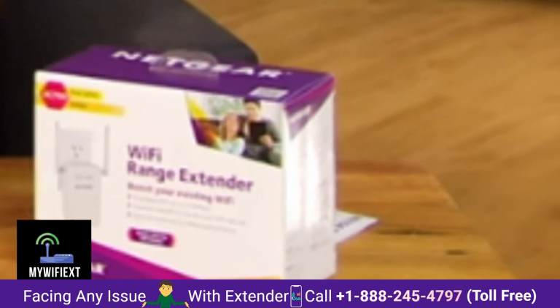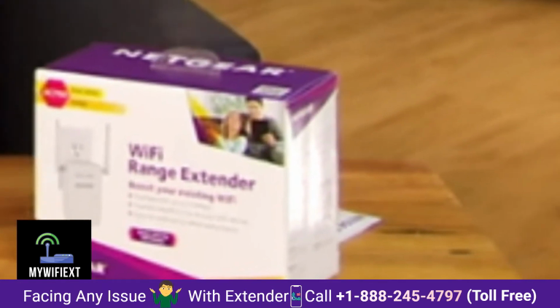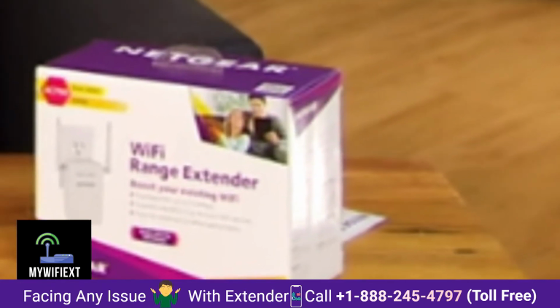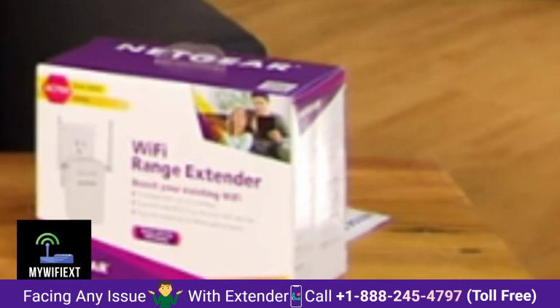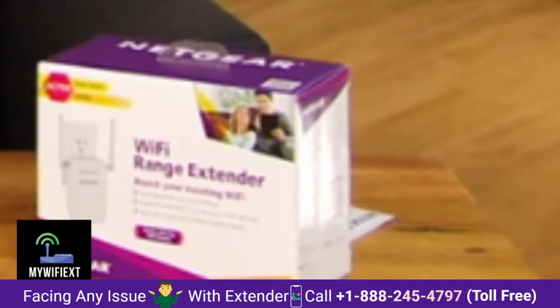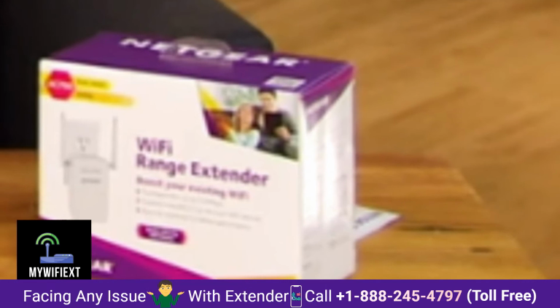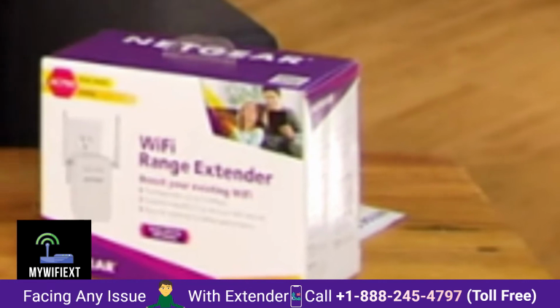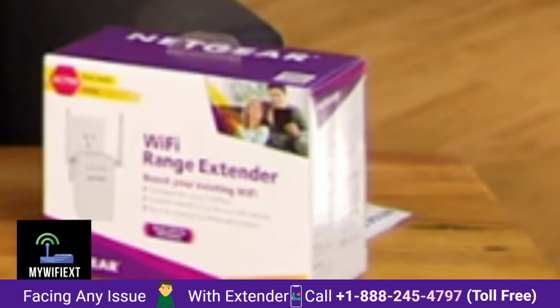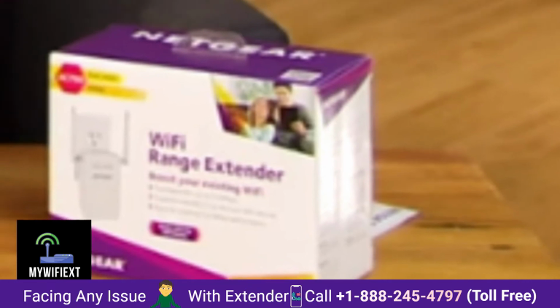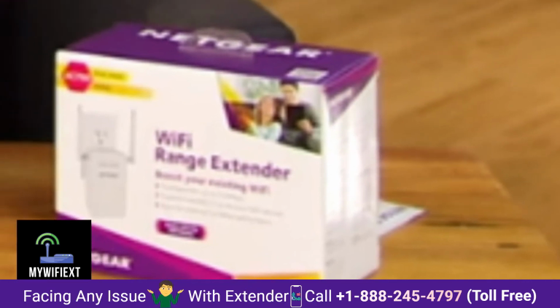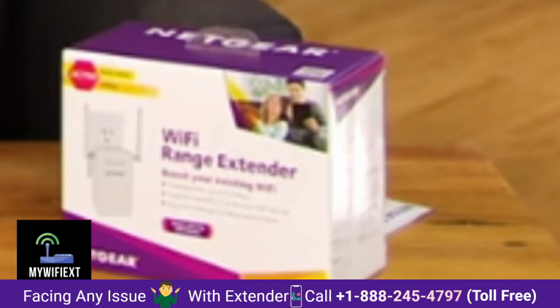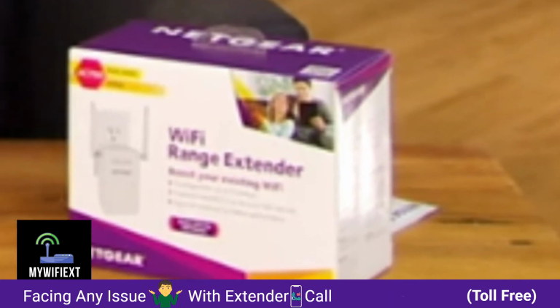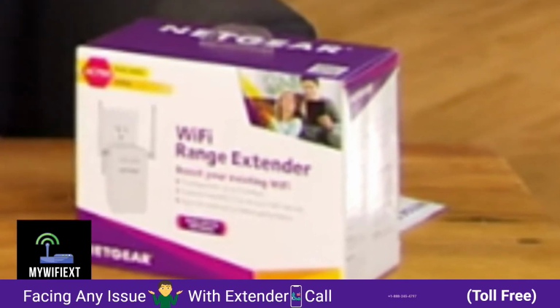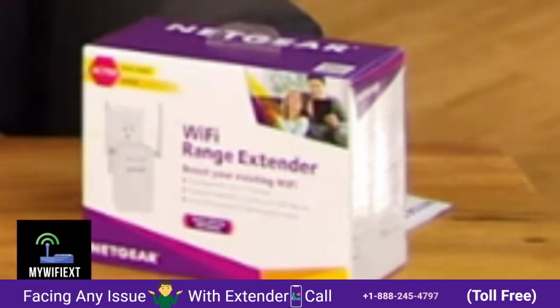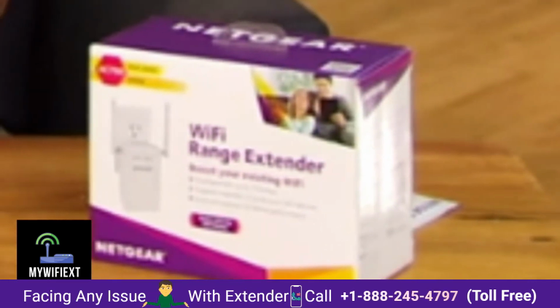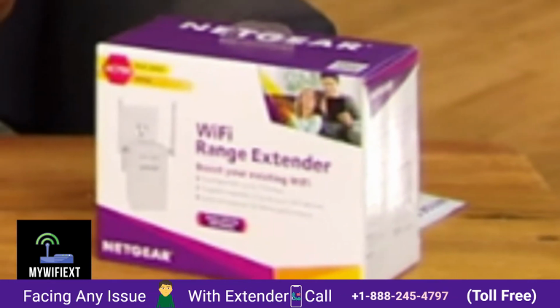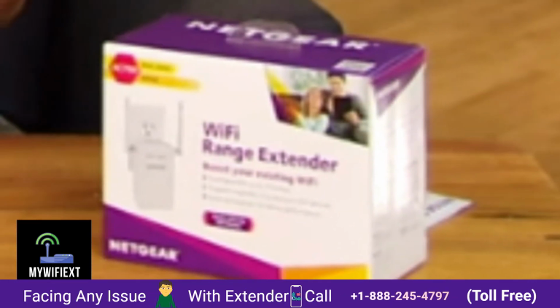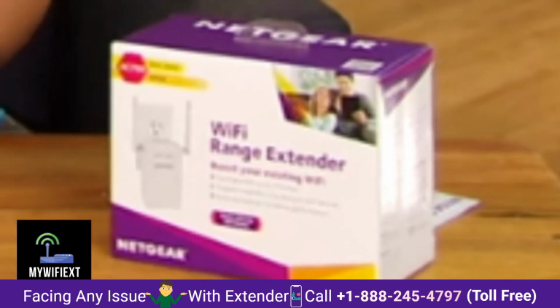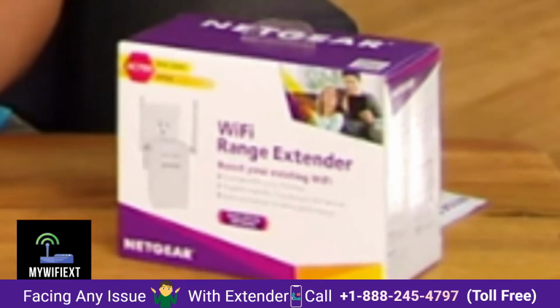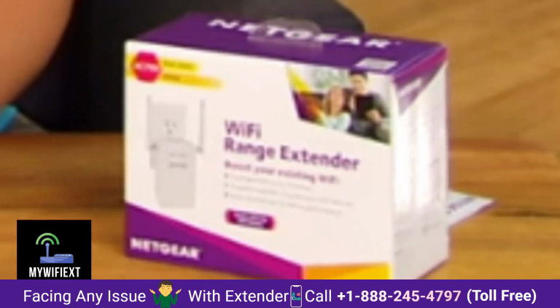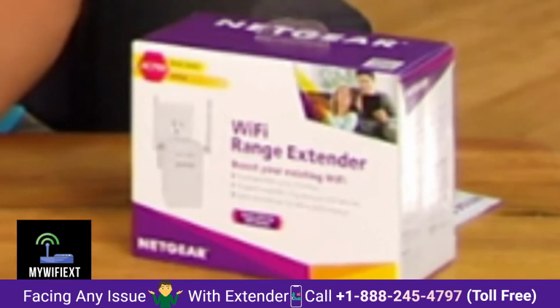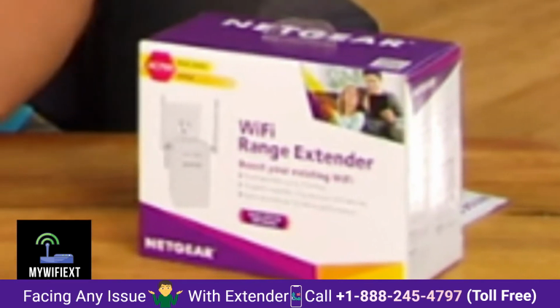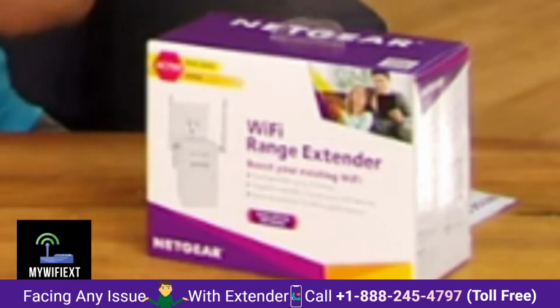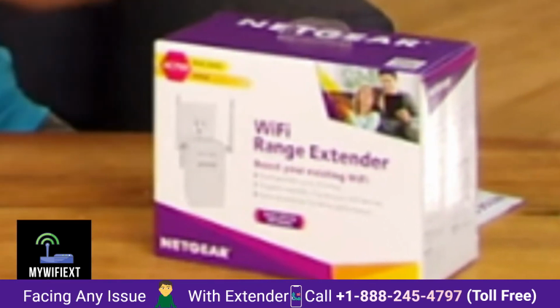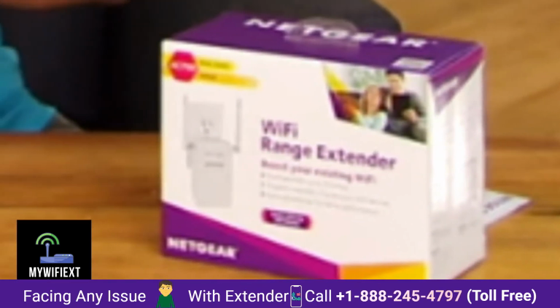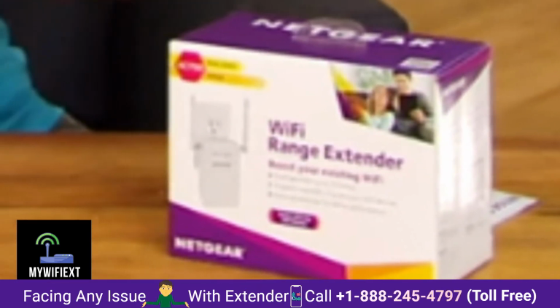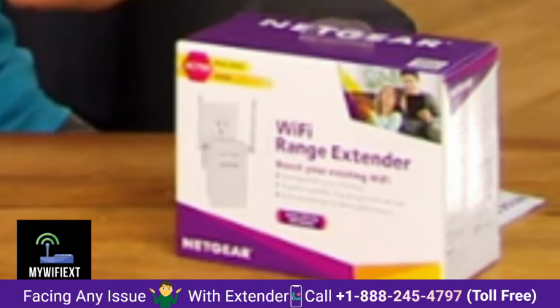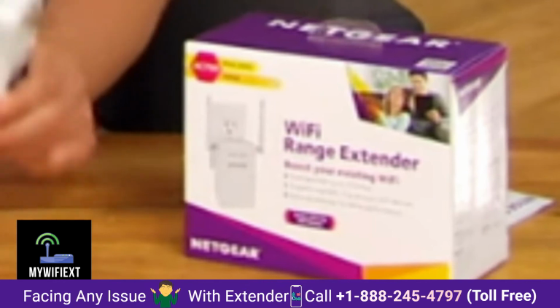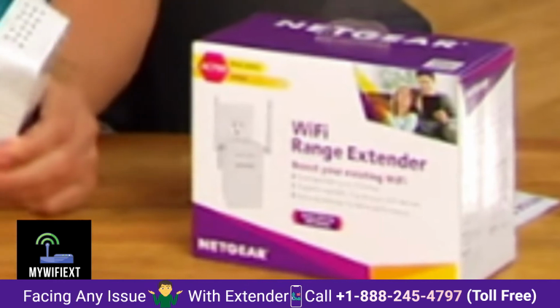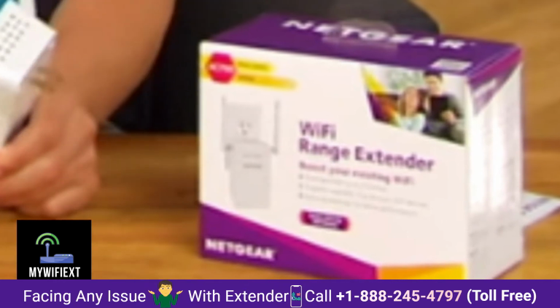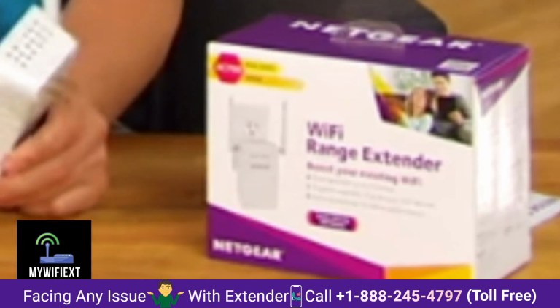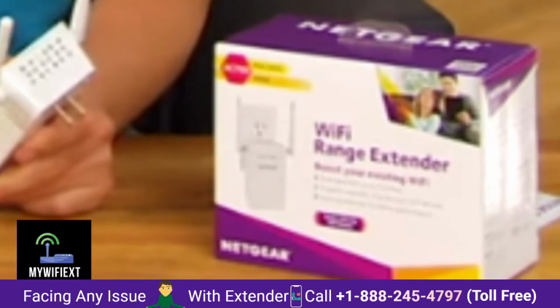Things are better with this one here because it comes with this light right here that shows if you've actually put it too far from the existing router.